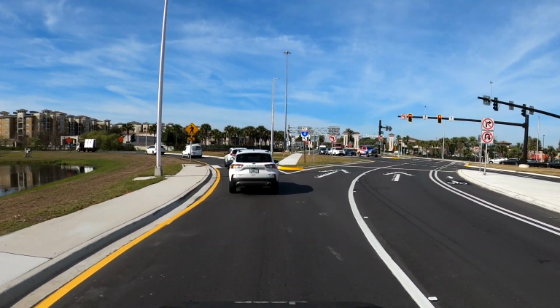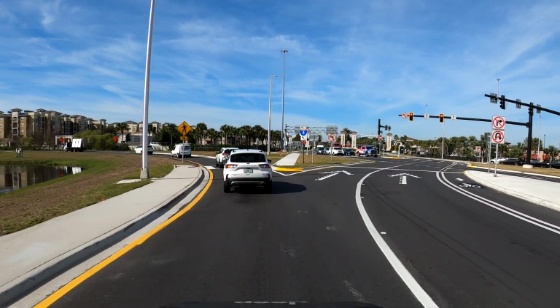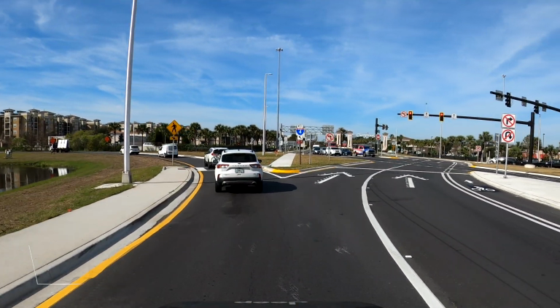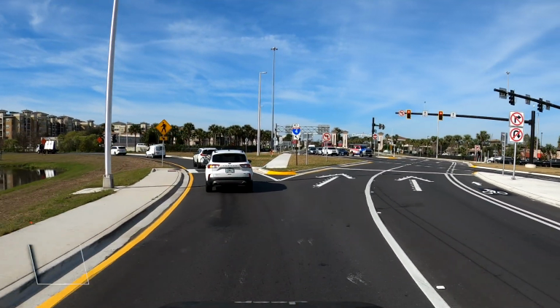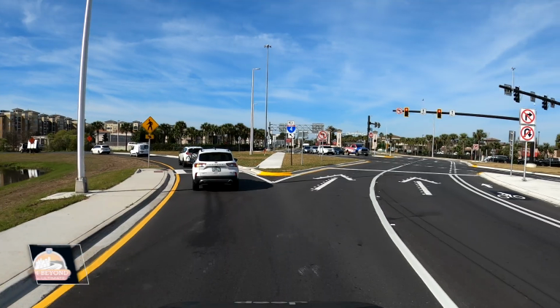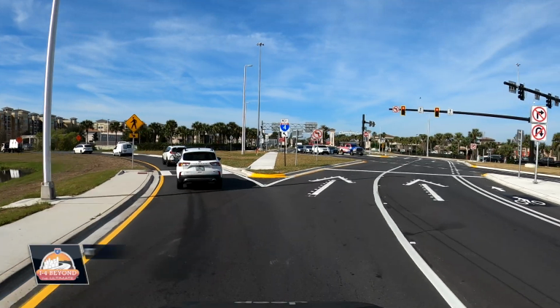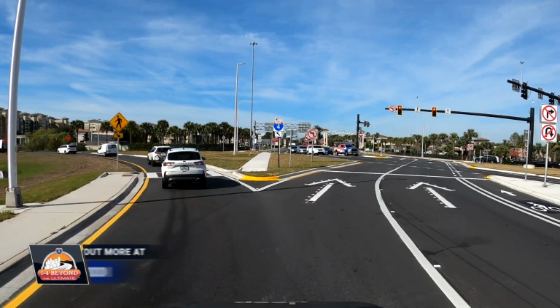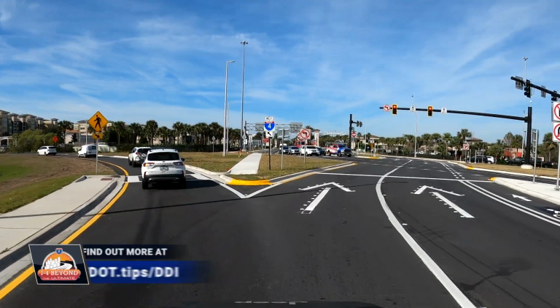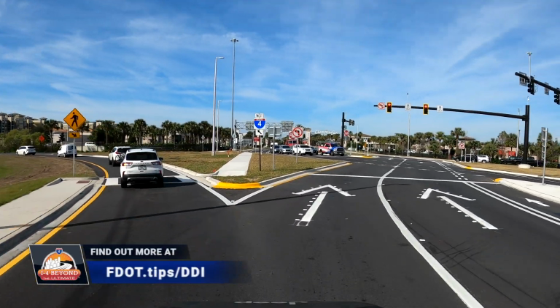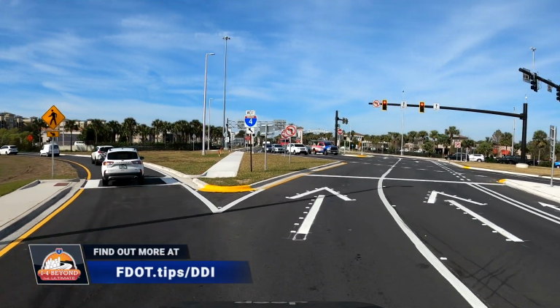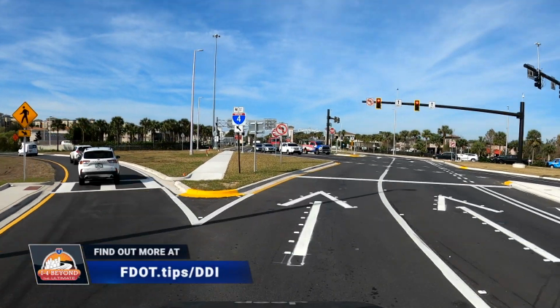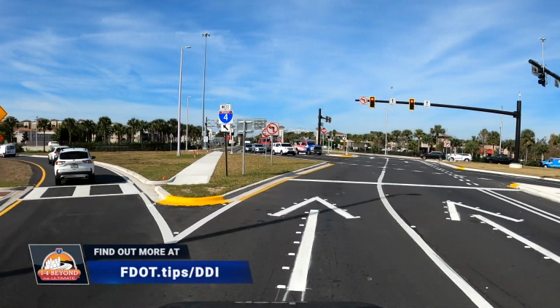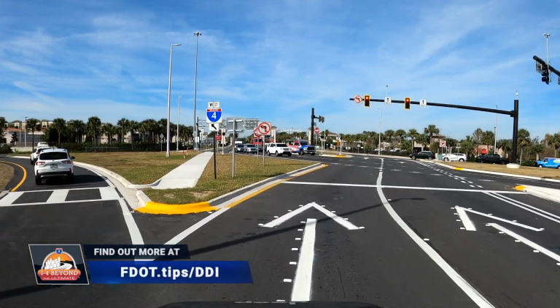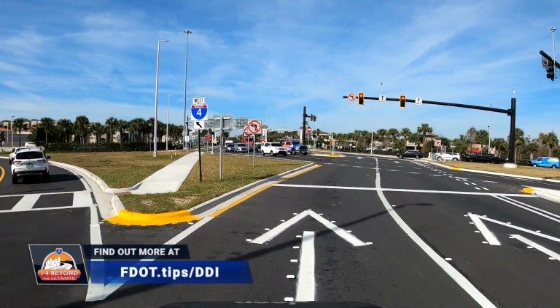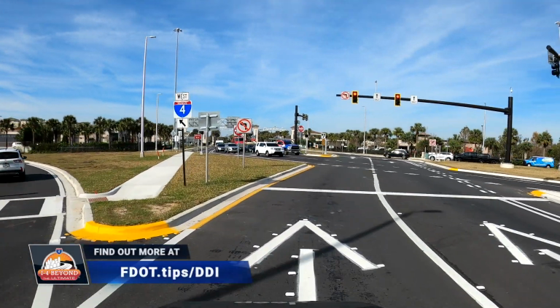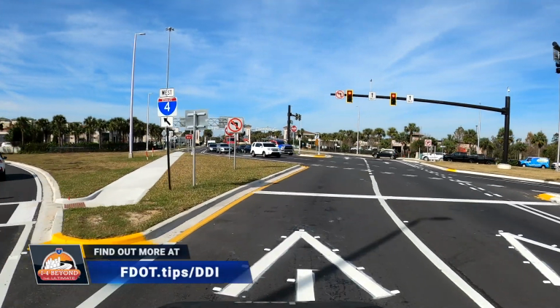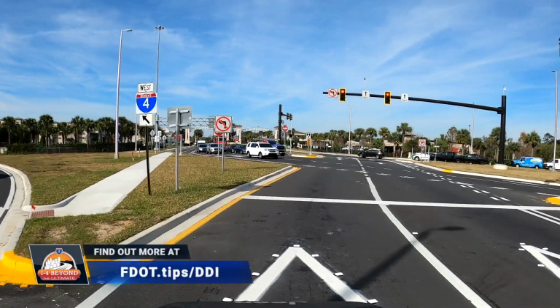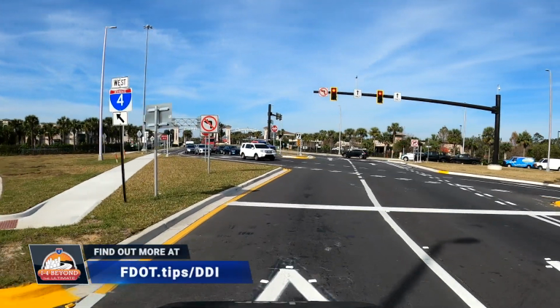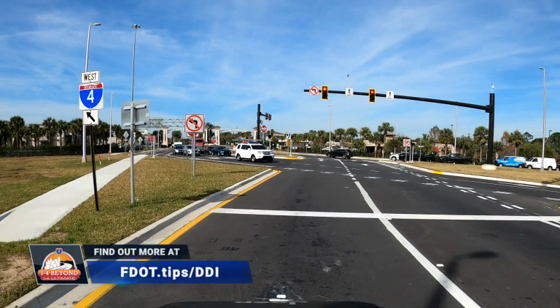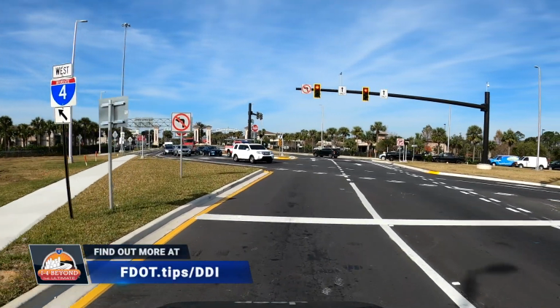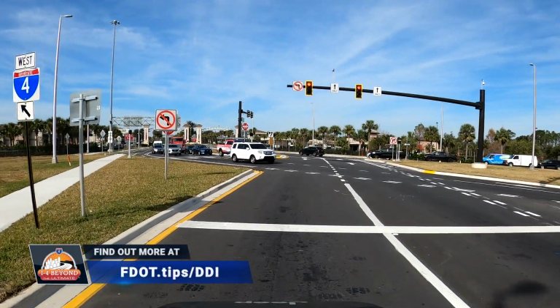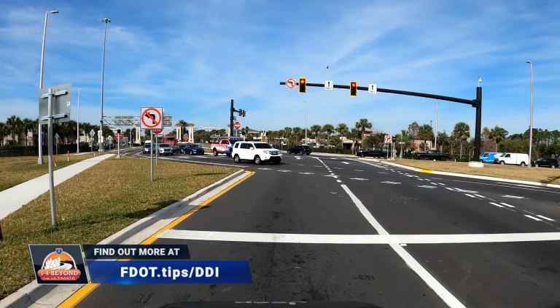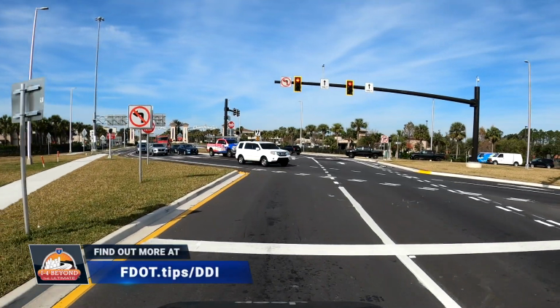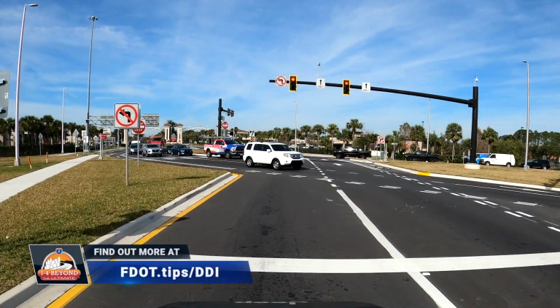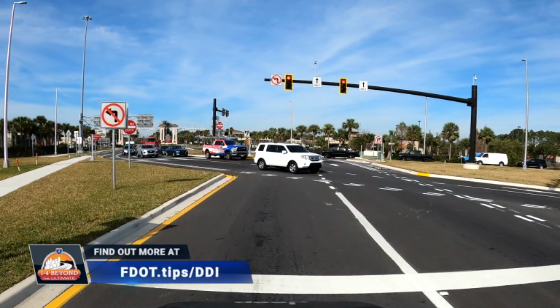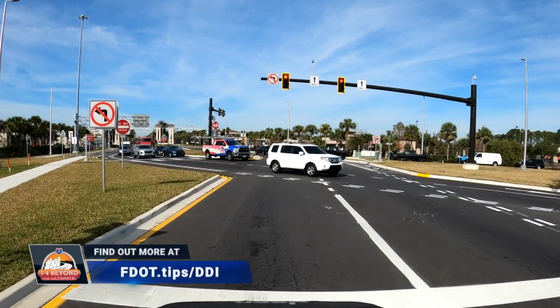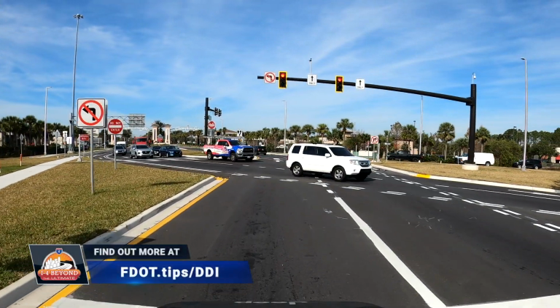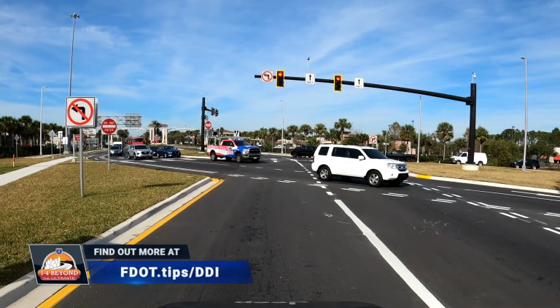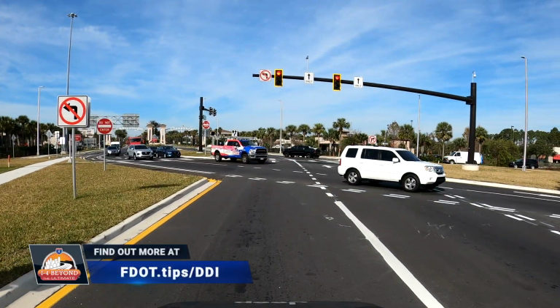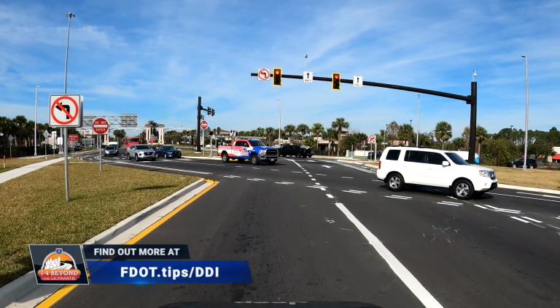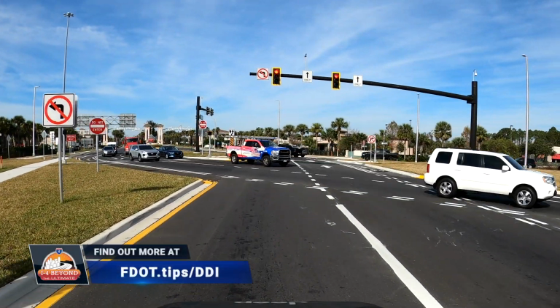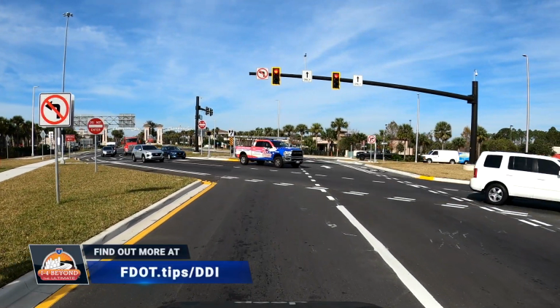To learn more about diverging diamond interchanges, visit fdot.tips/ddi.